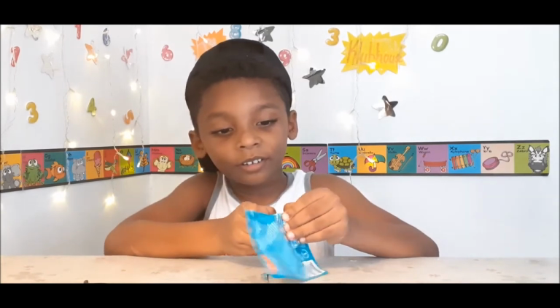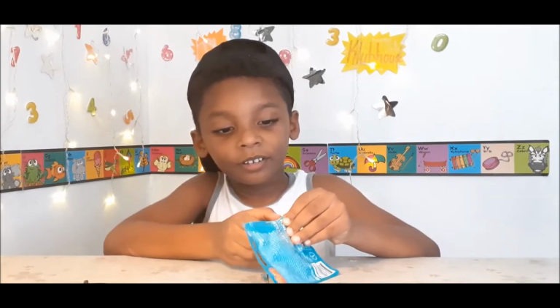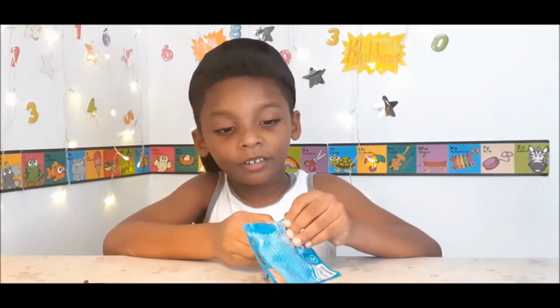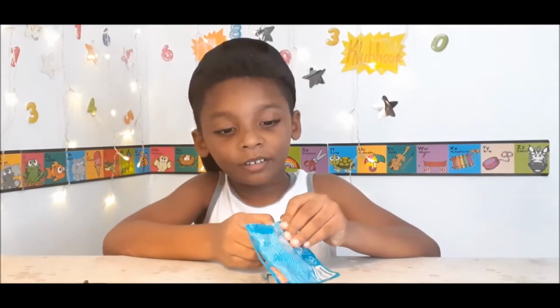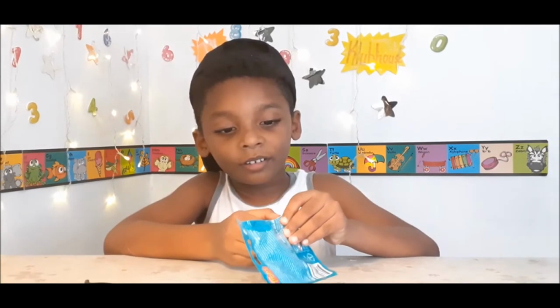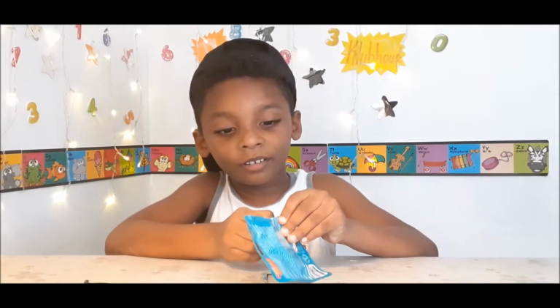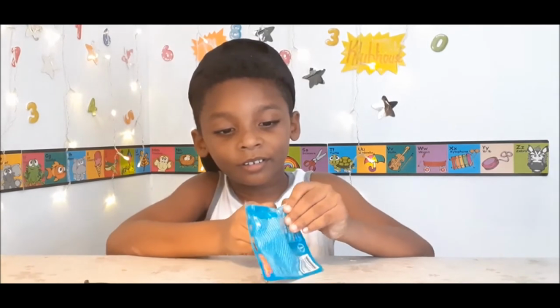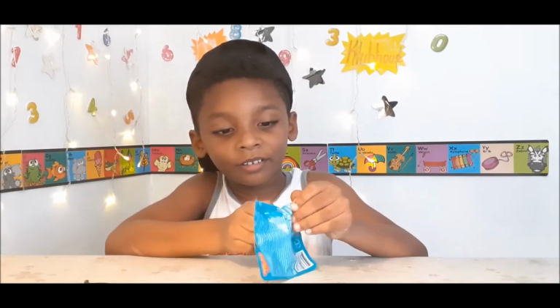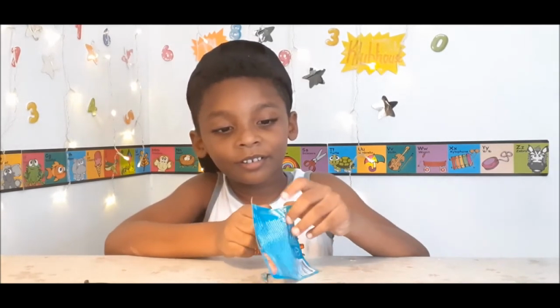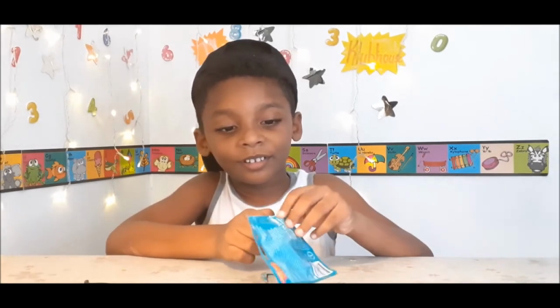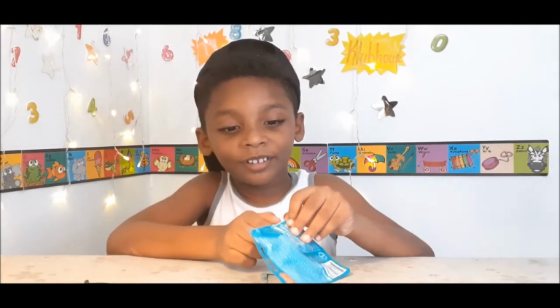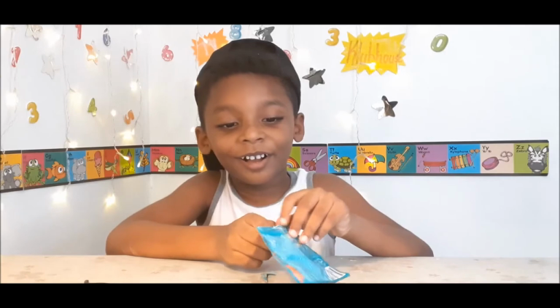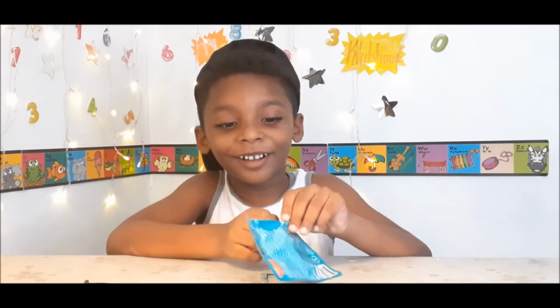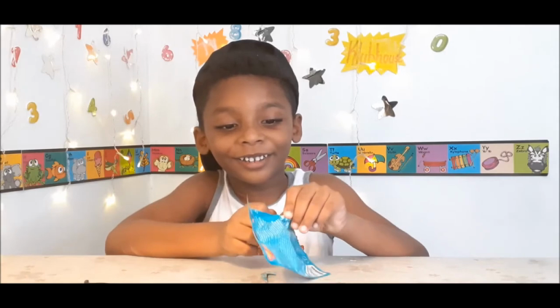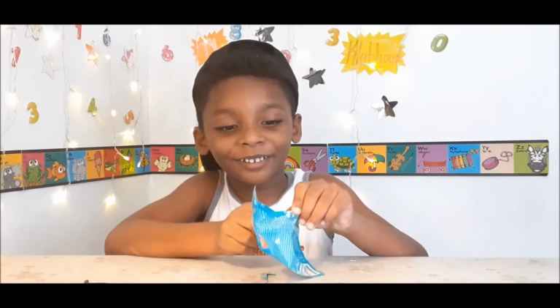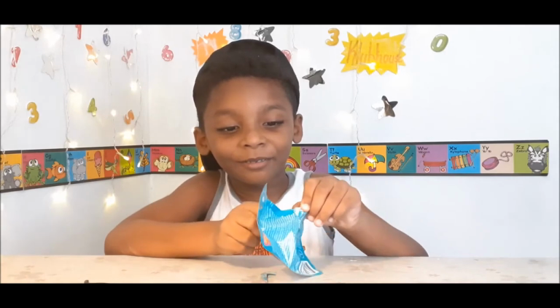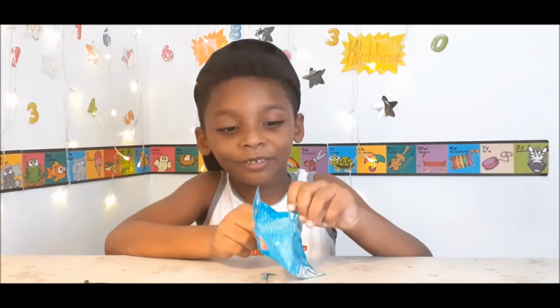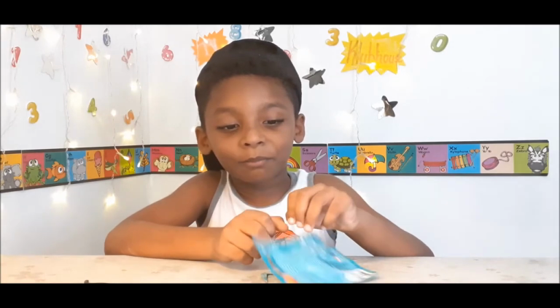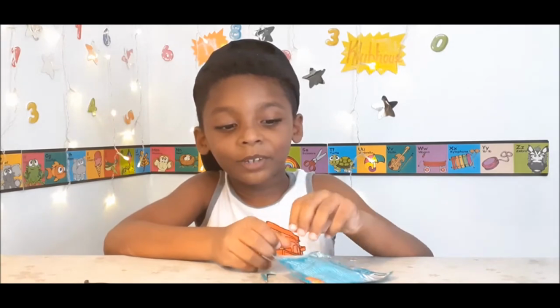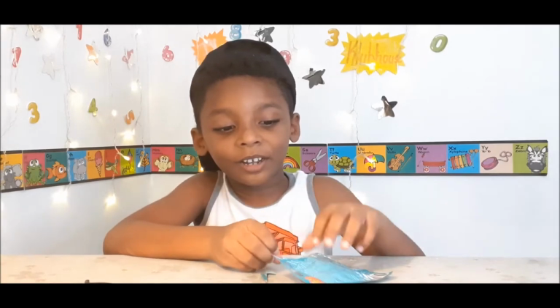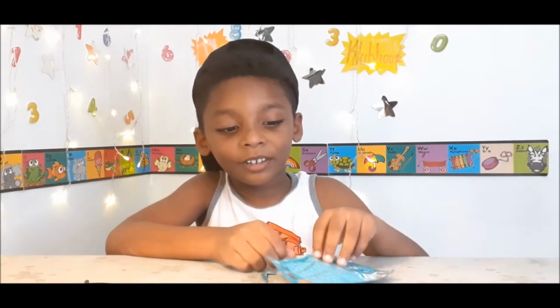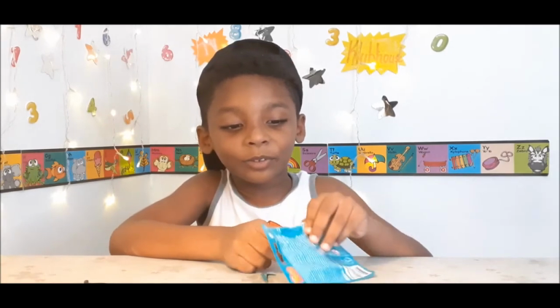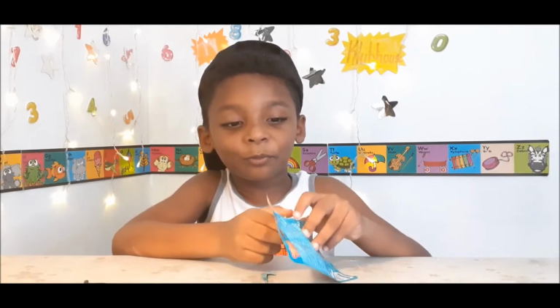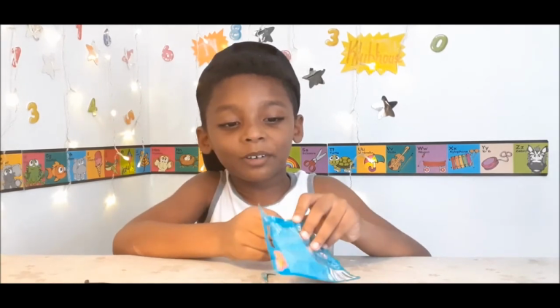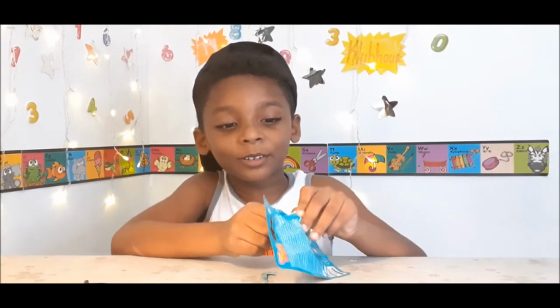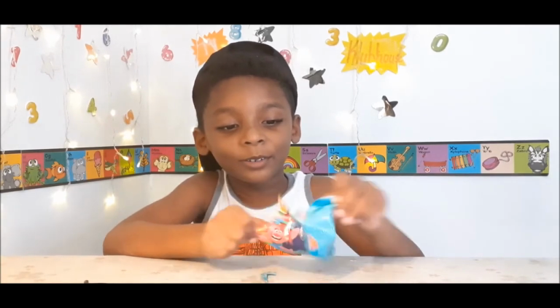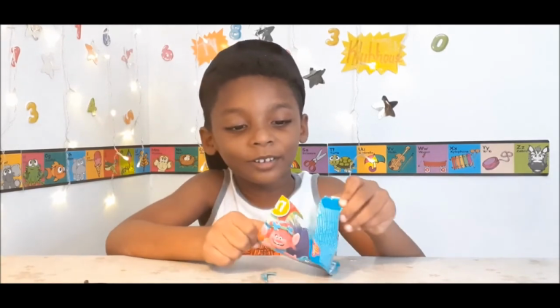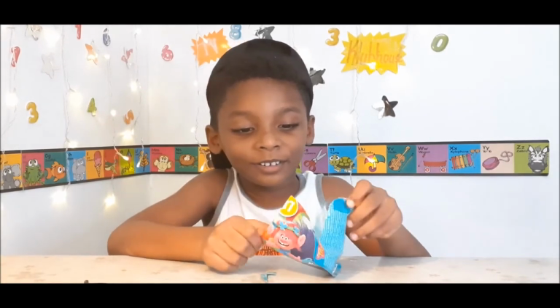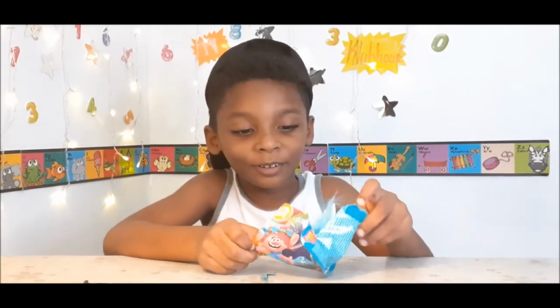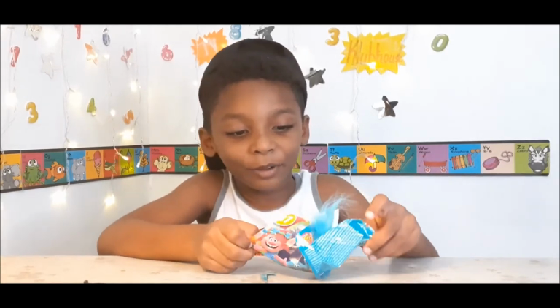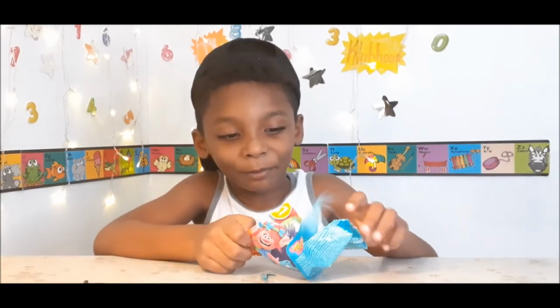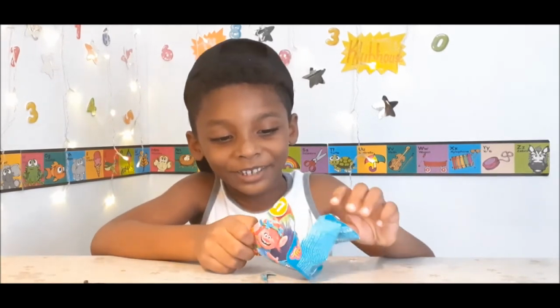Christian wants a princess. Is it Princess Poppy? Yeah, it's Princess Poppy!